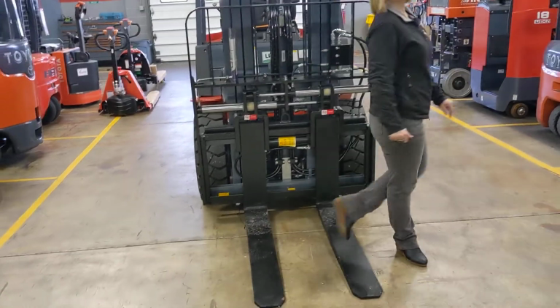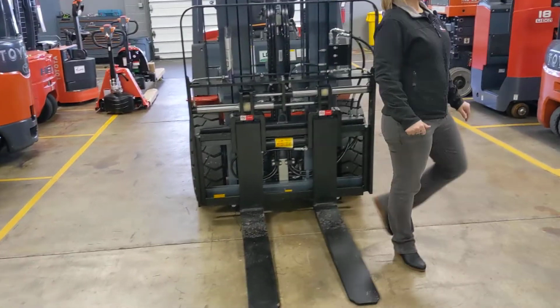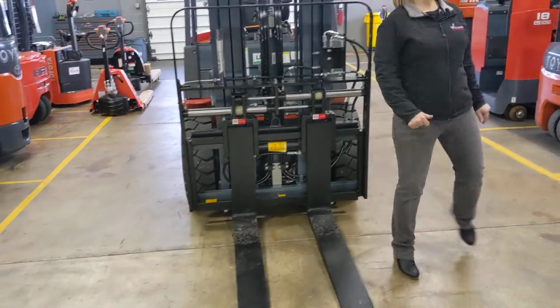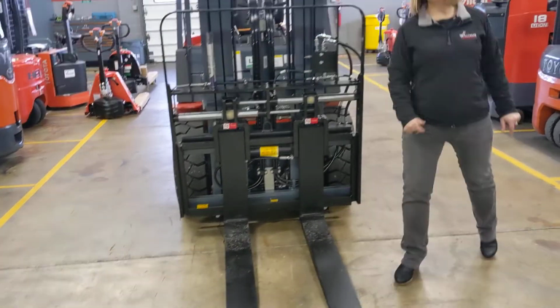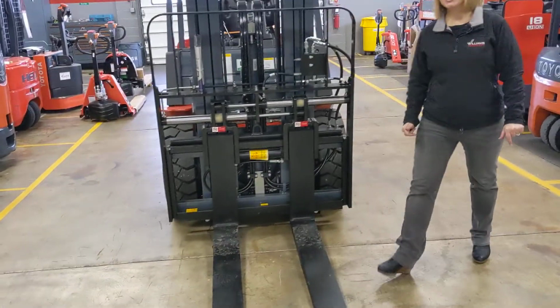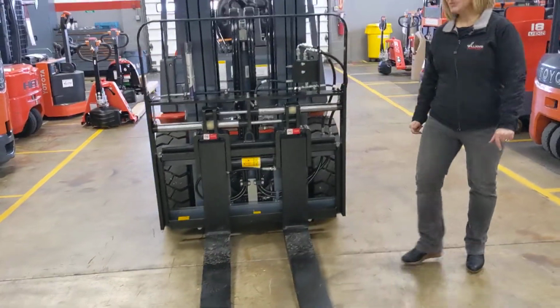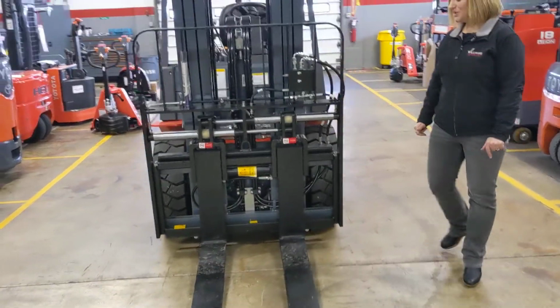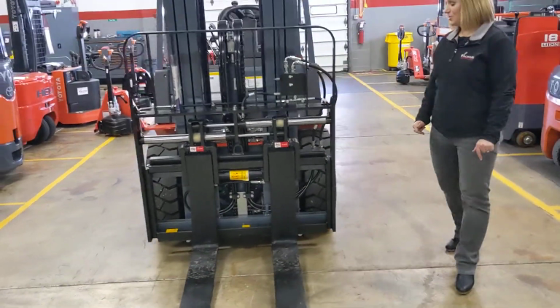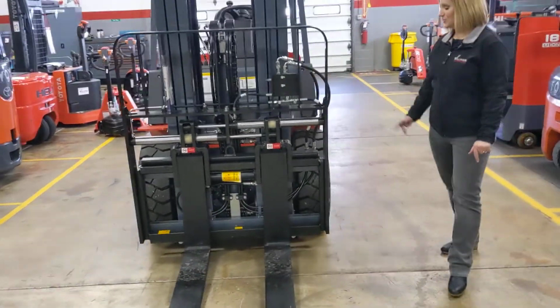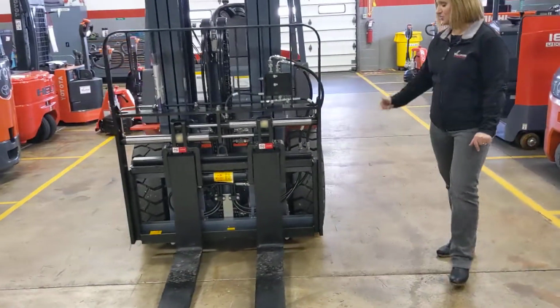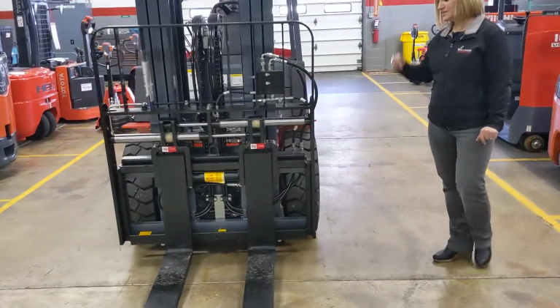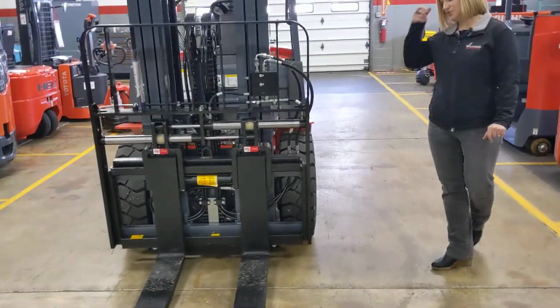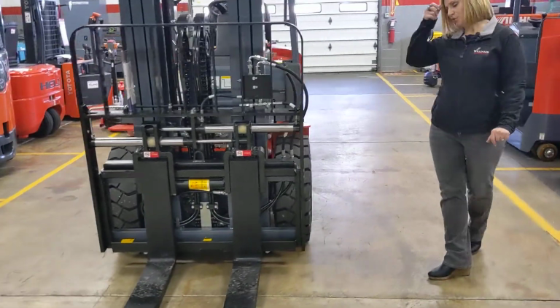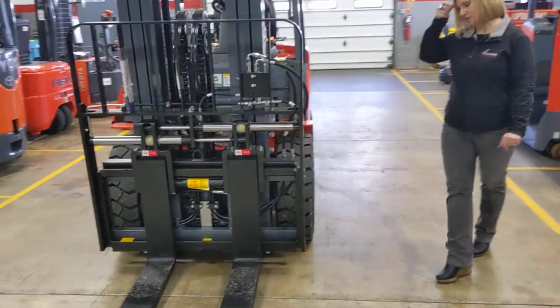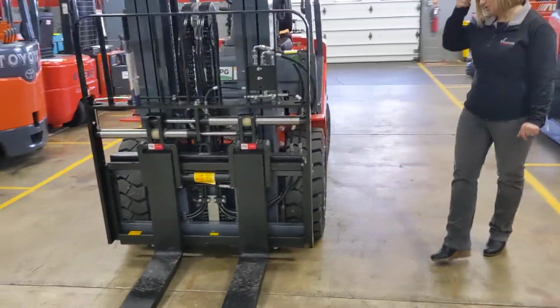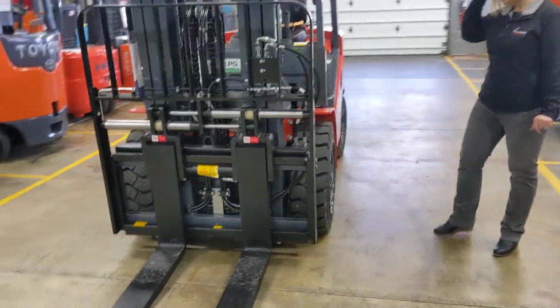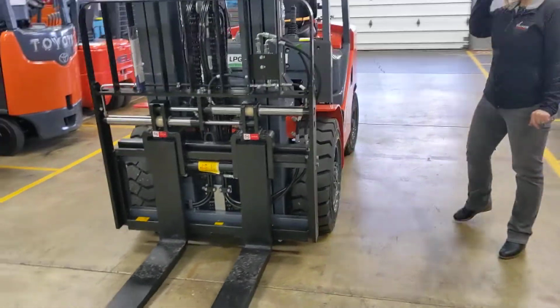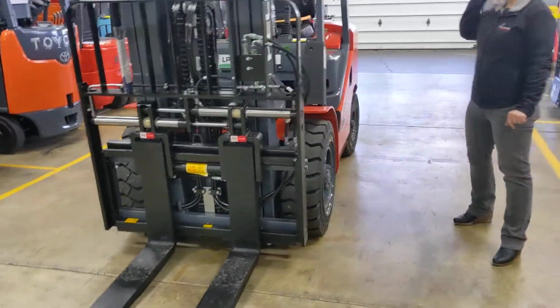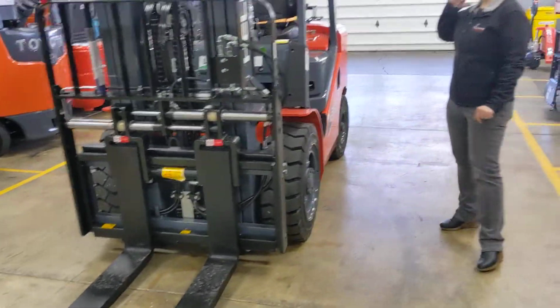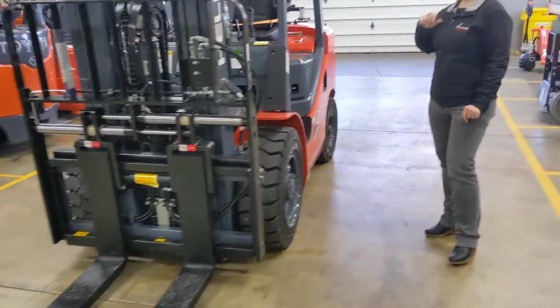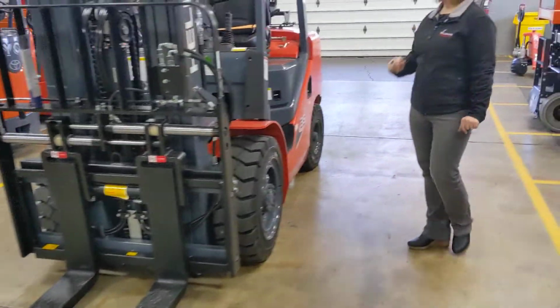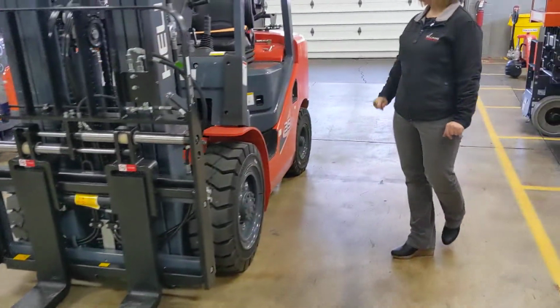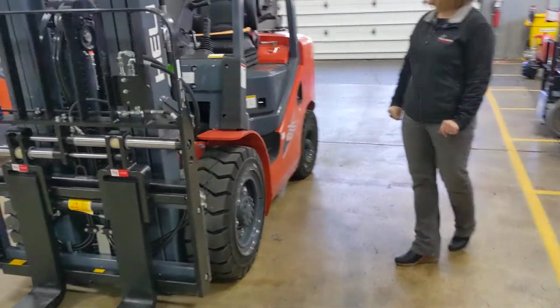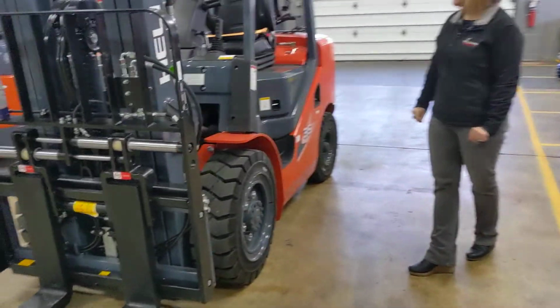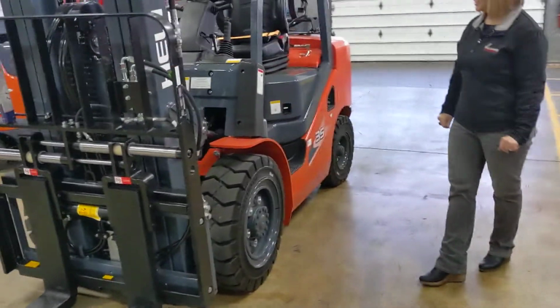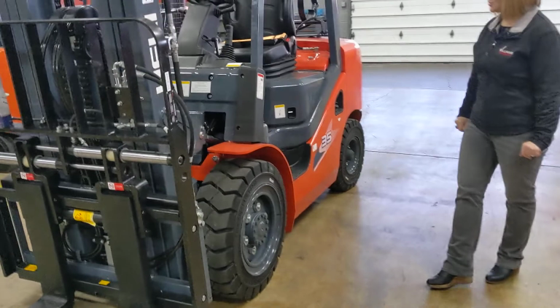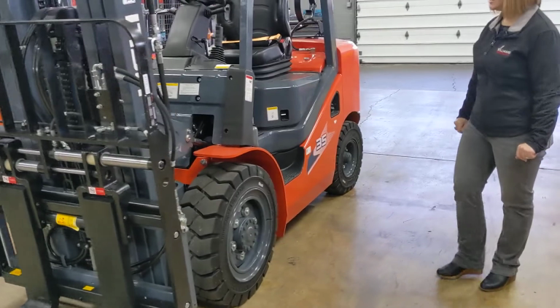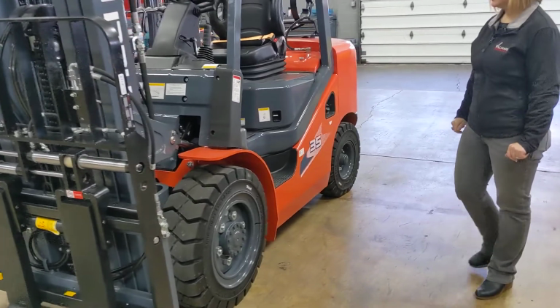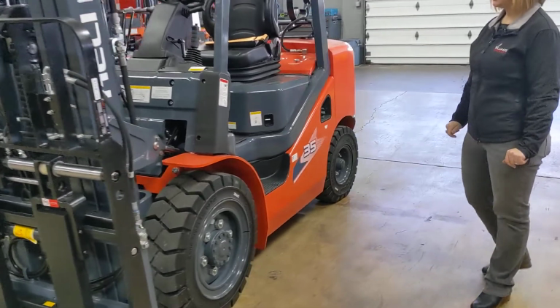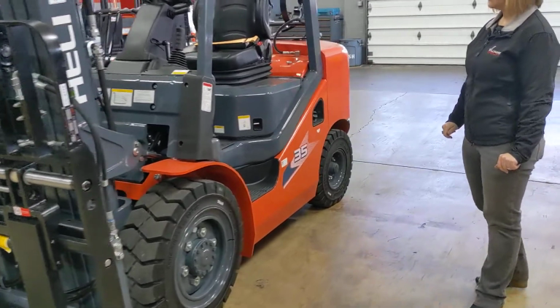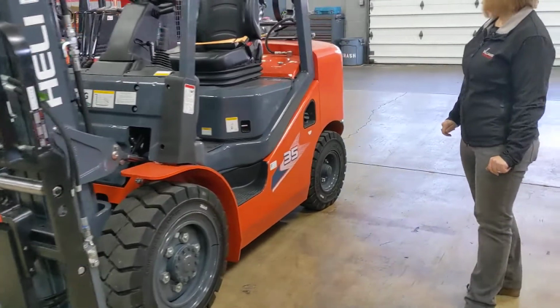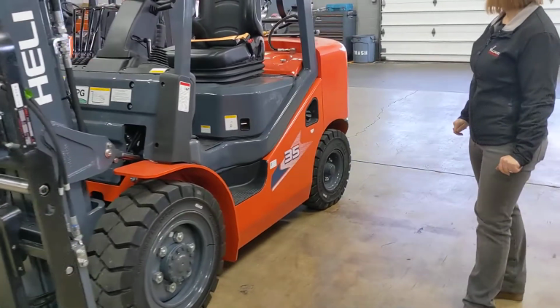This forklift will come with your choice of 42 or 48-inch standard tapered forks.